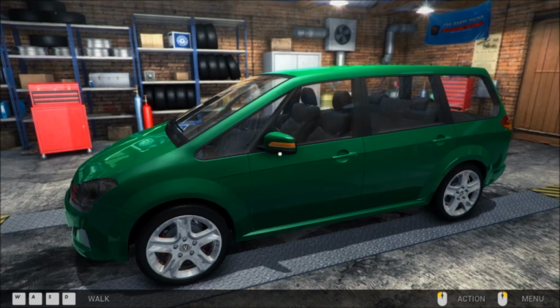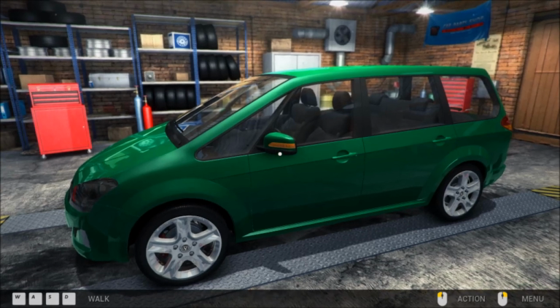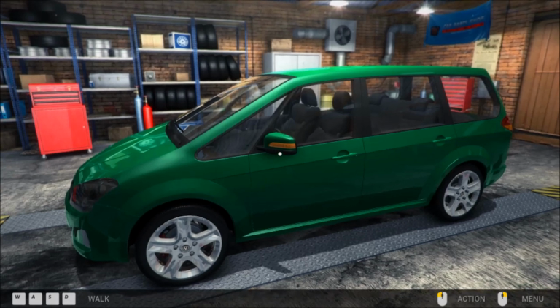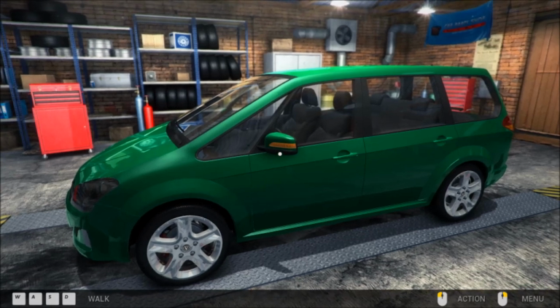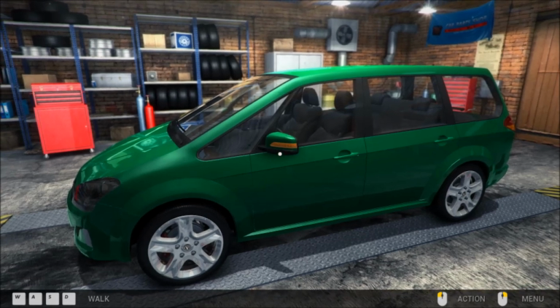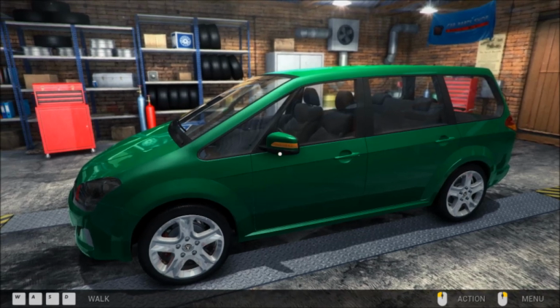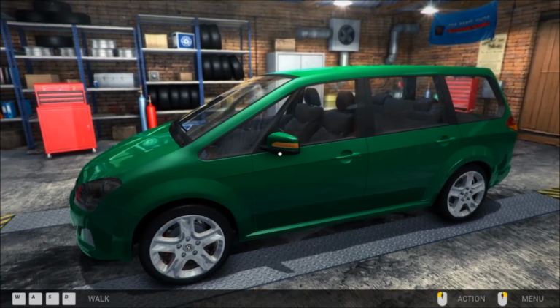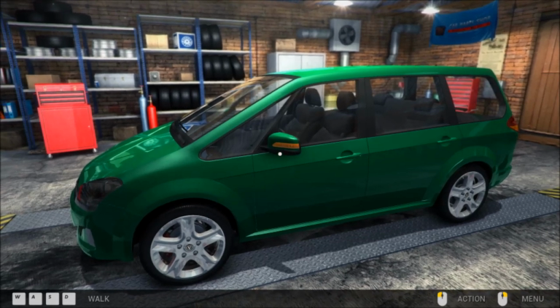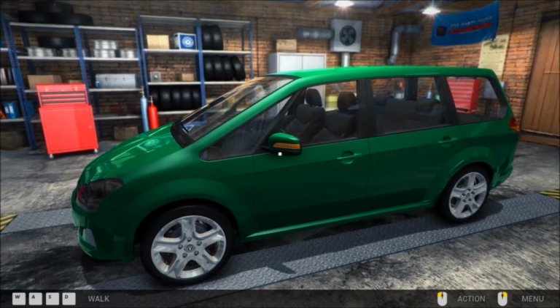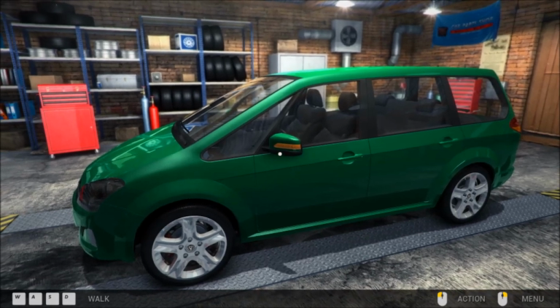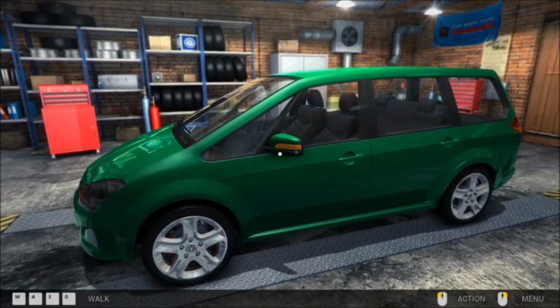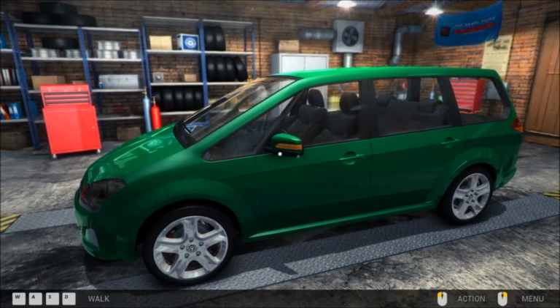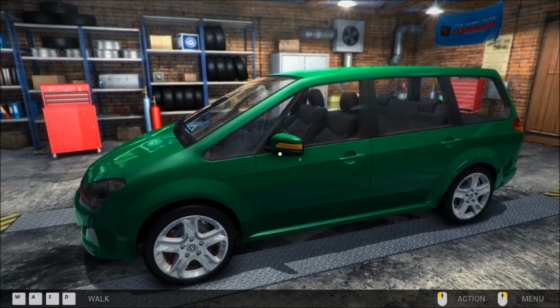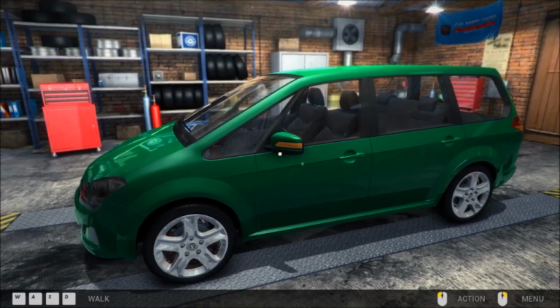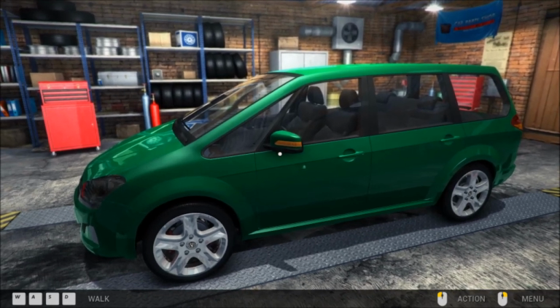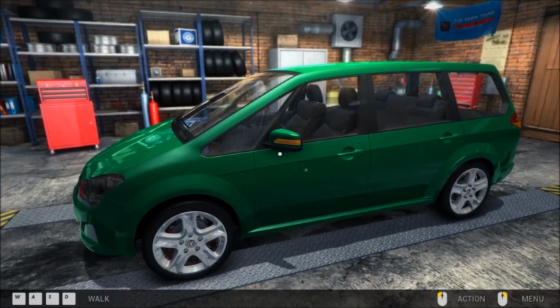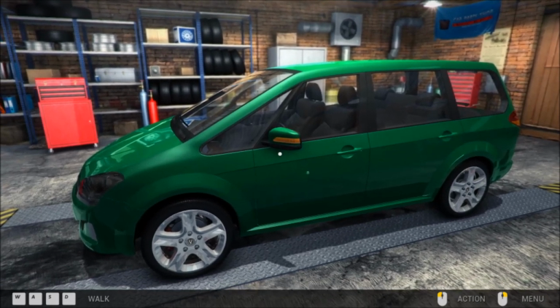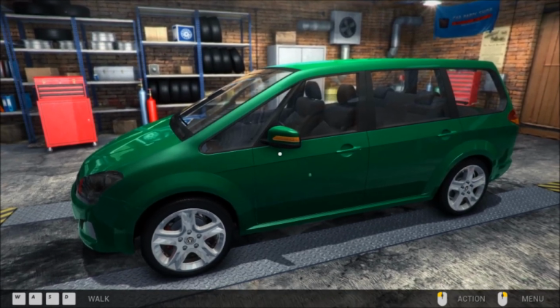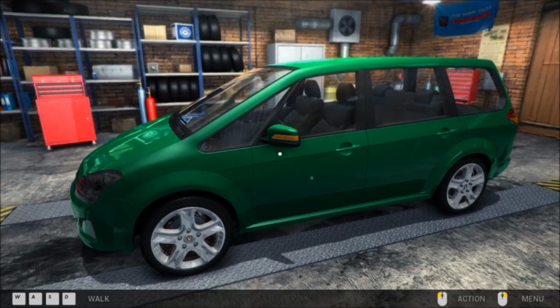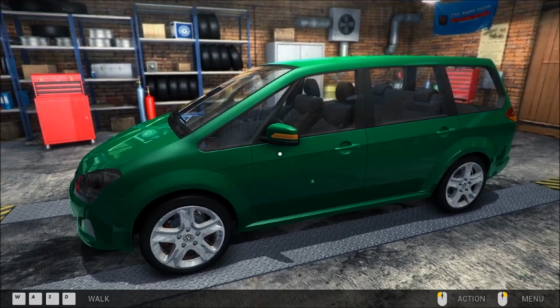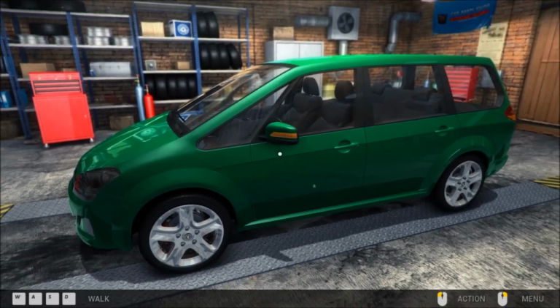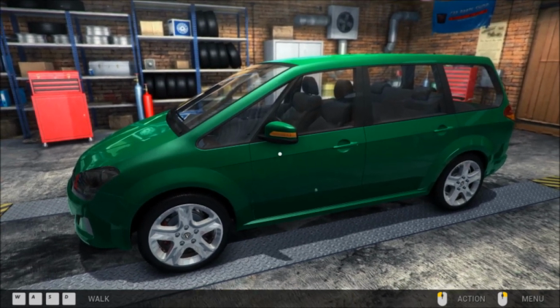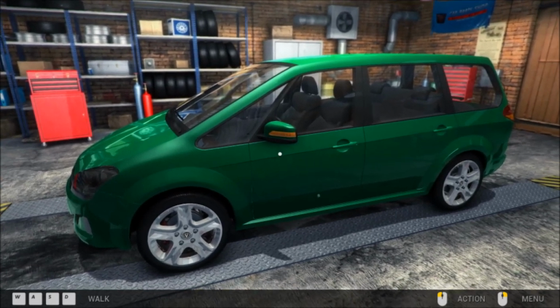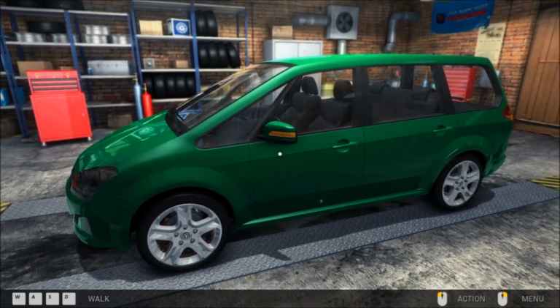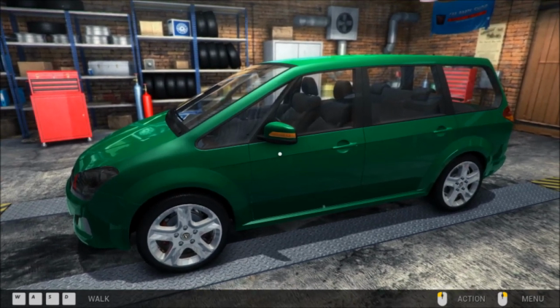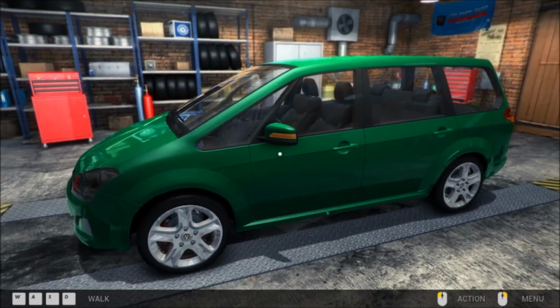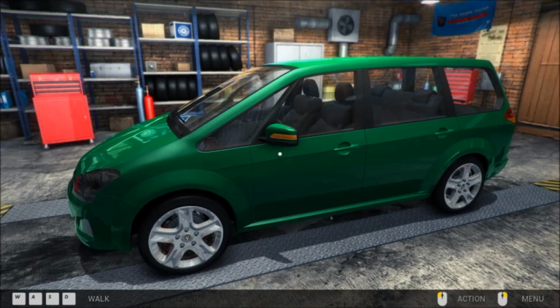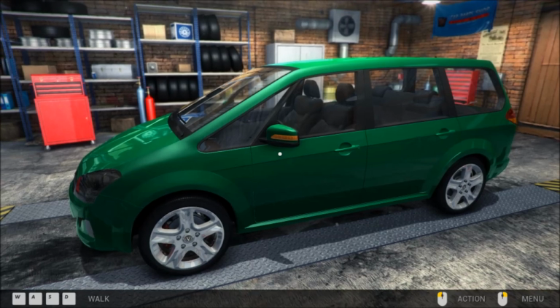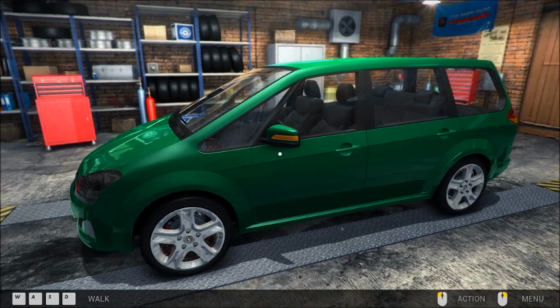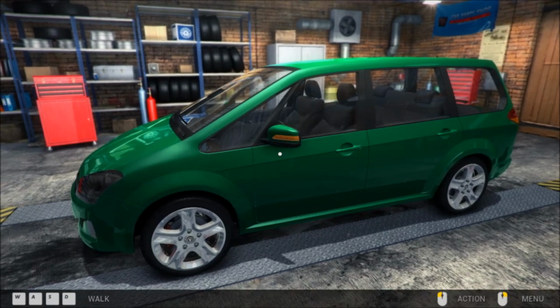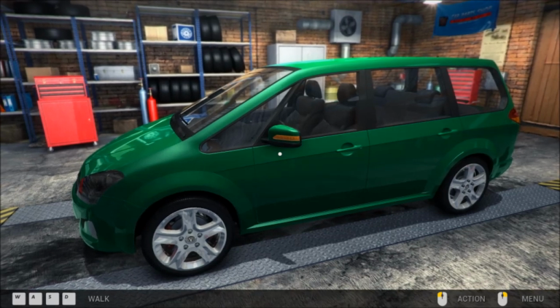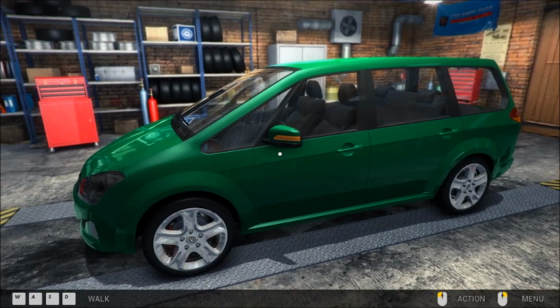Hello ladies and gentlemen, boys and girls, welcome back to another great episode of Car Mechanics Simulator 2014.